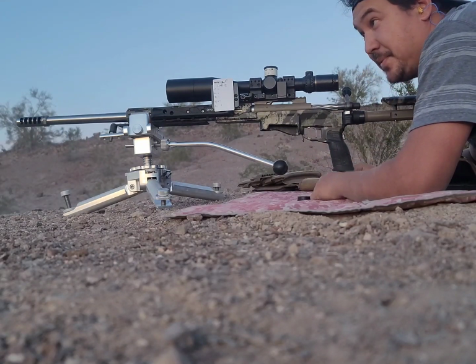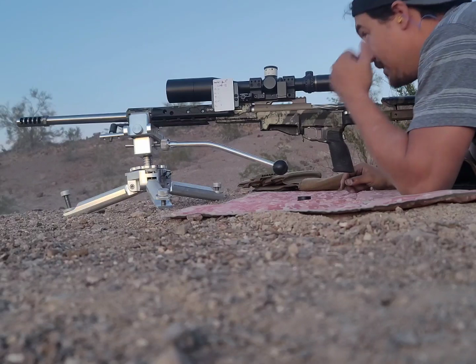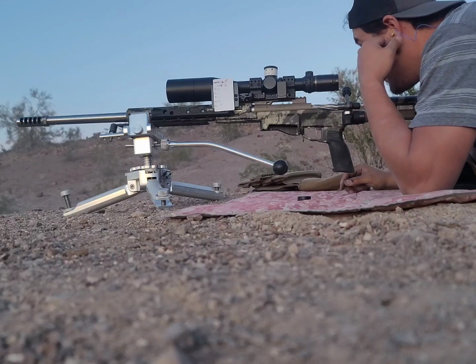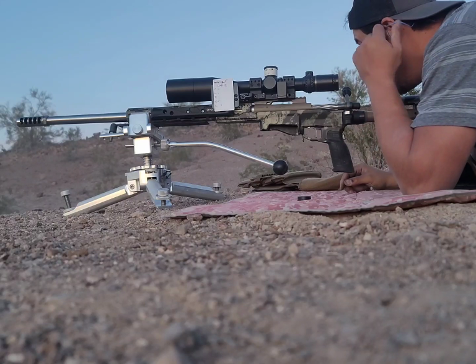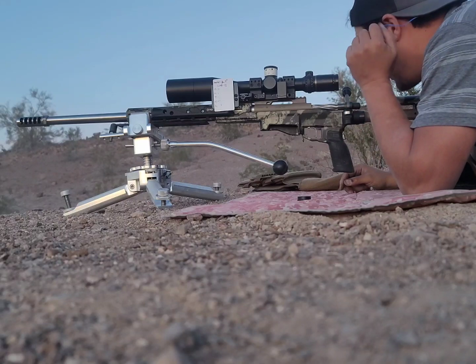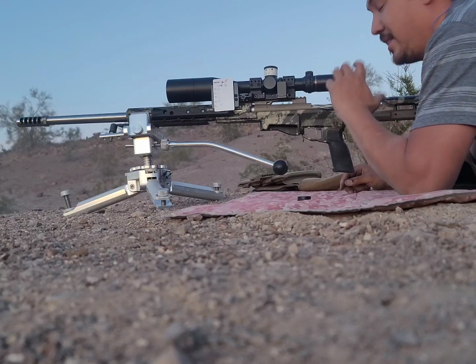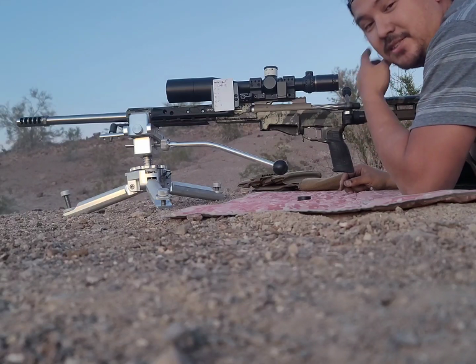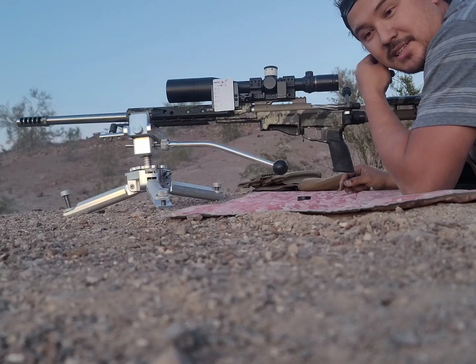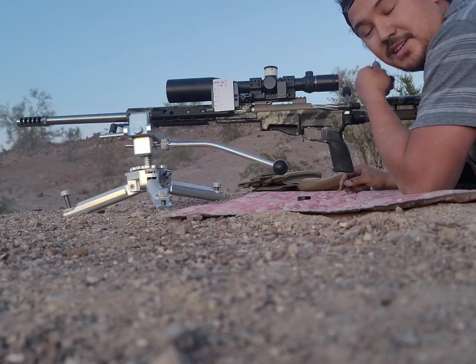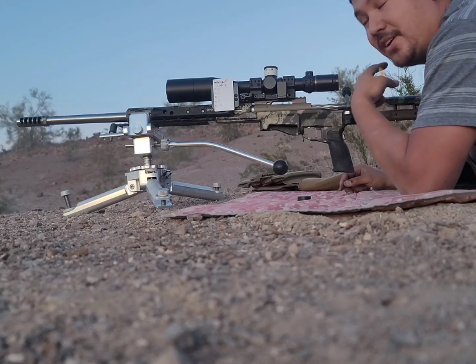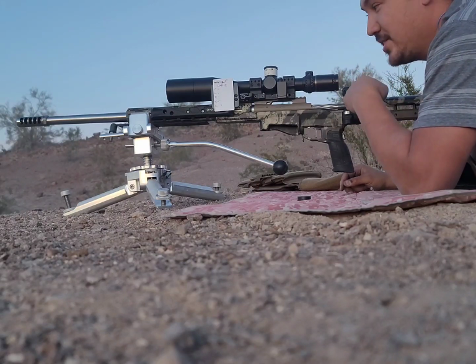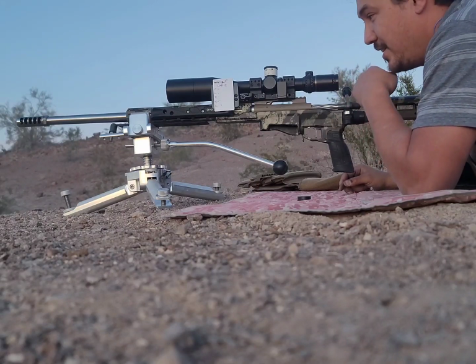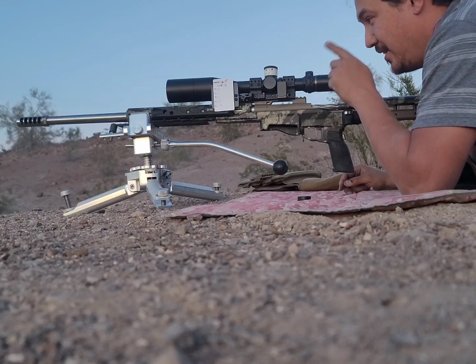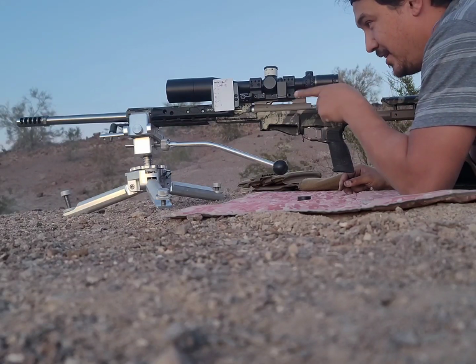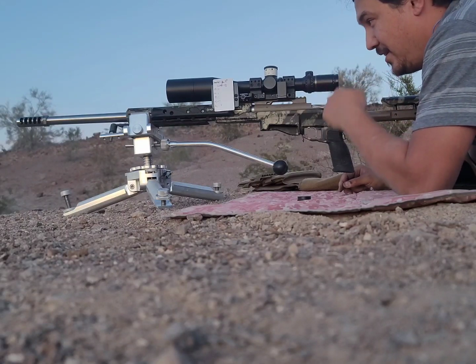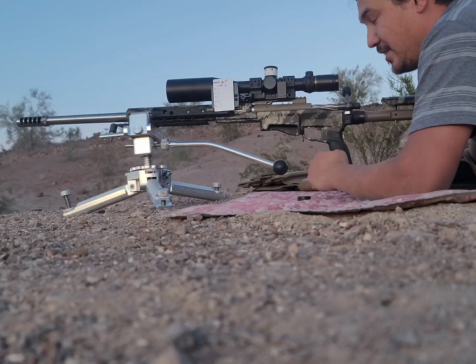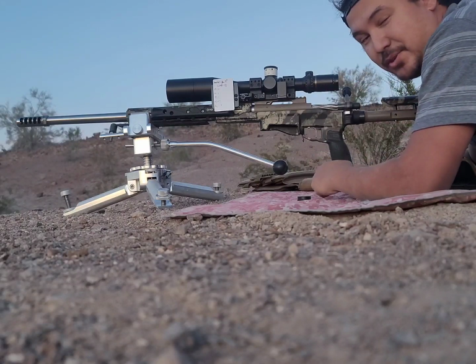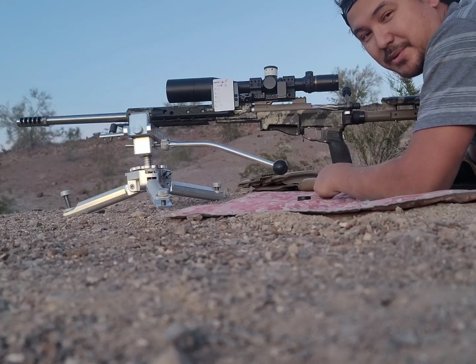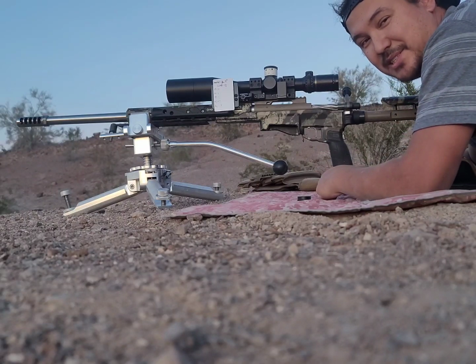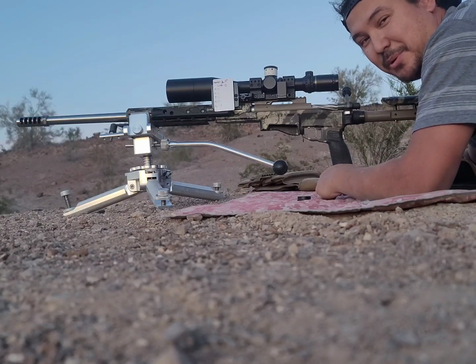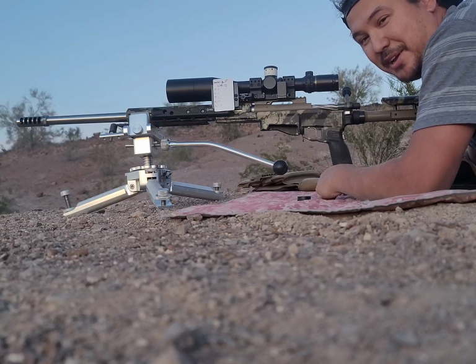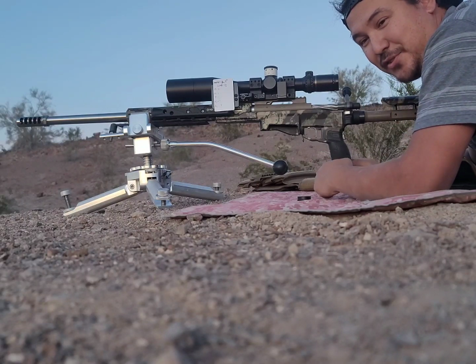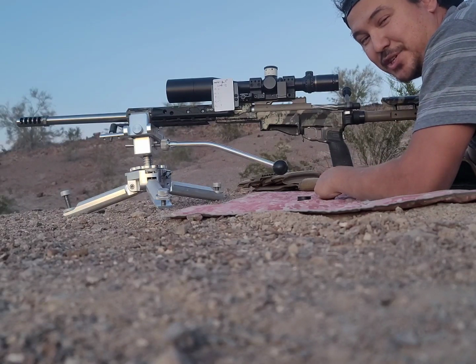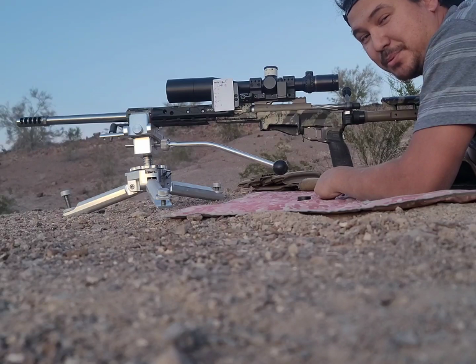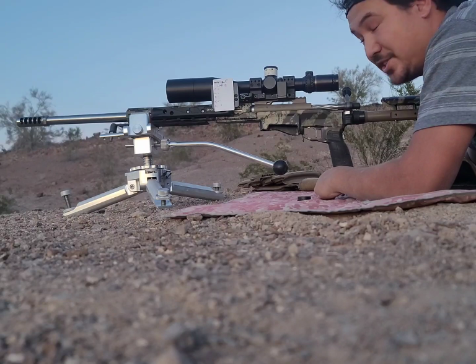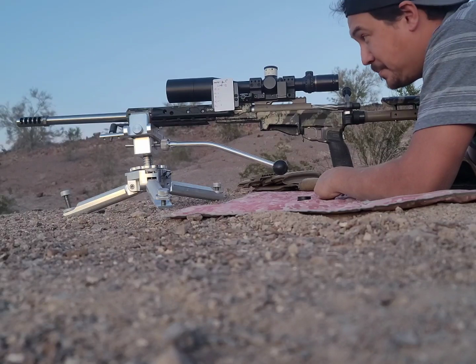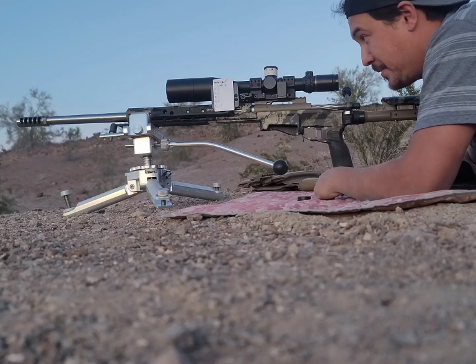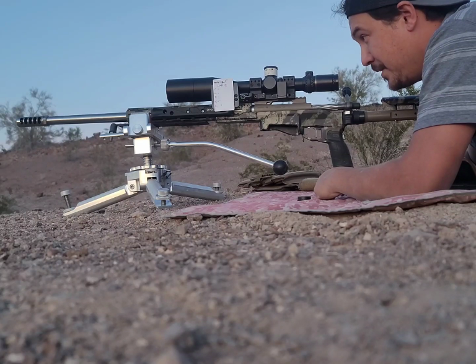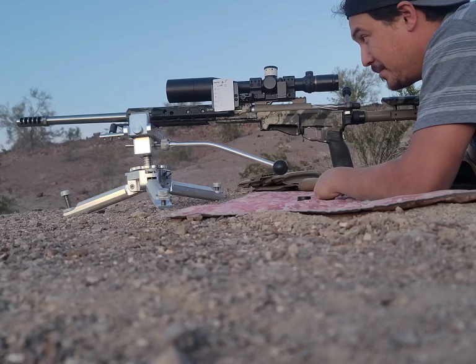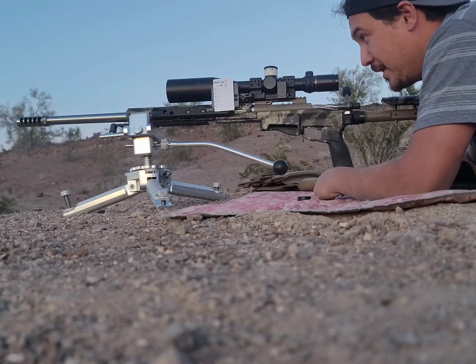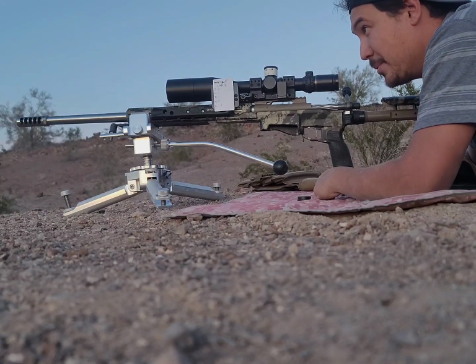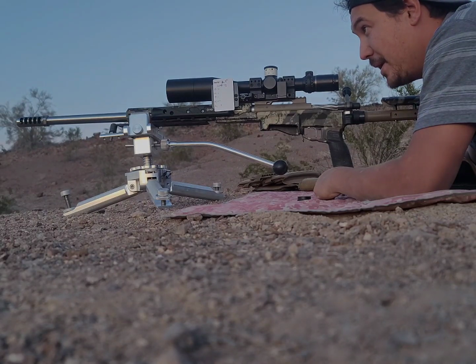10-inch plate, 1016 yards — the joystick rest is the way to go for trying to shoot precision. Pretty happy with that.